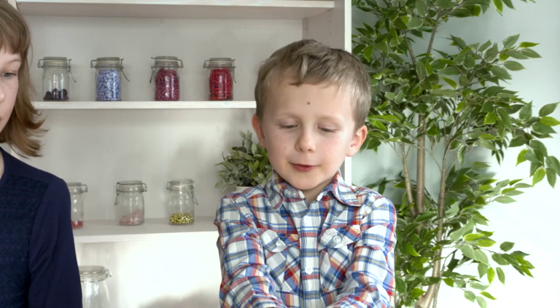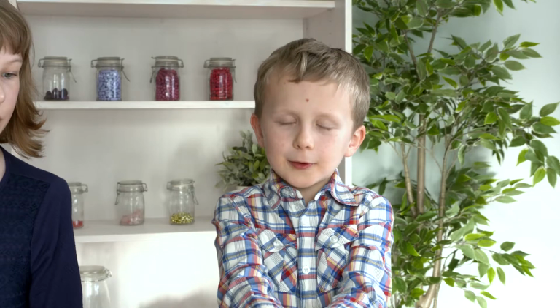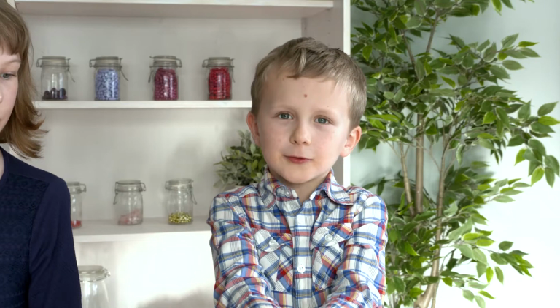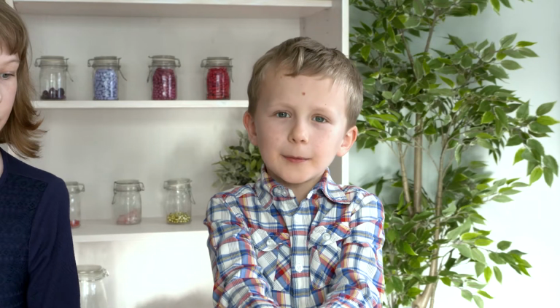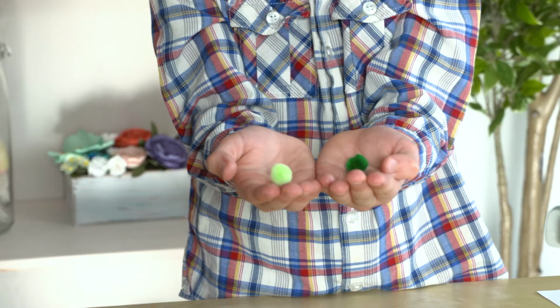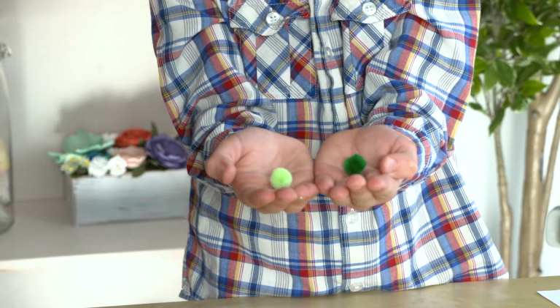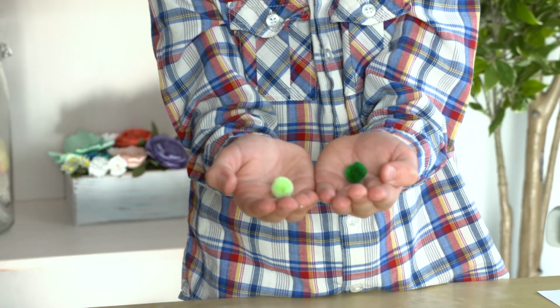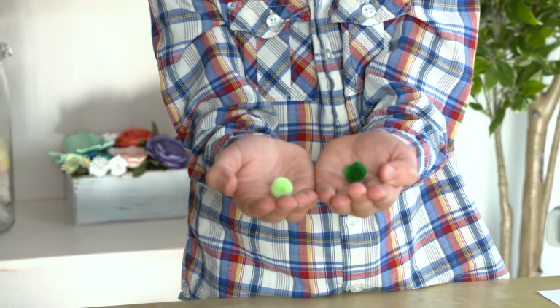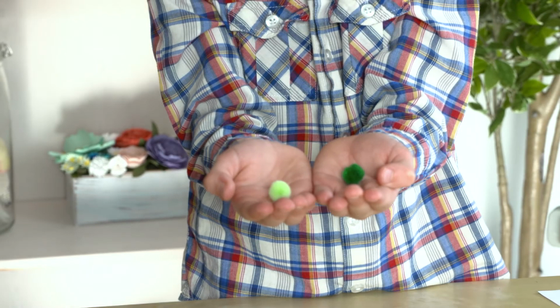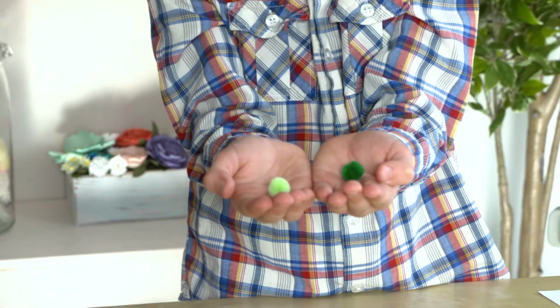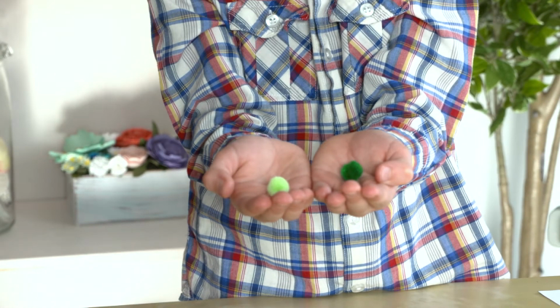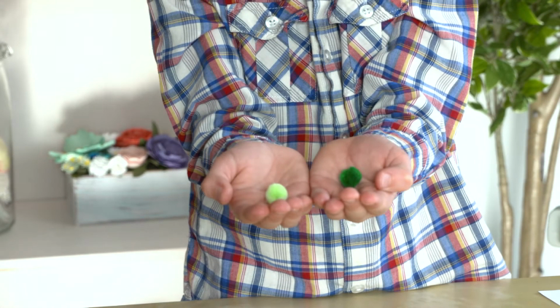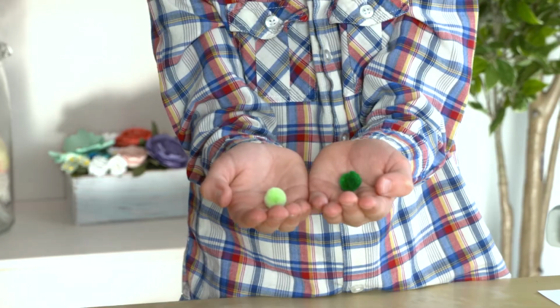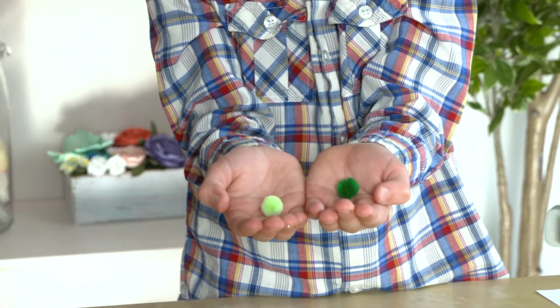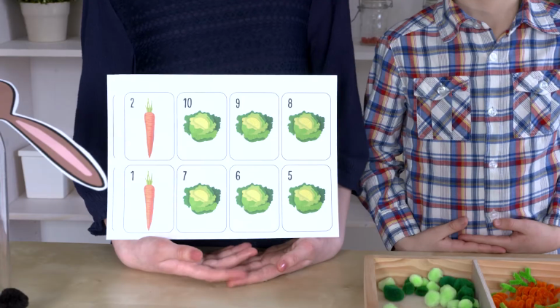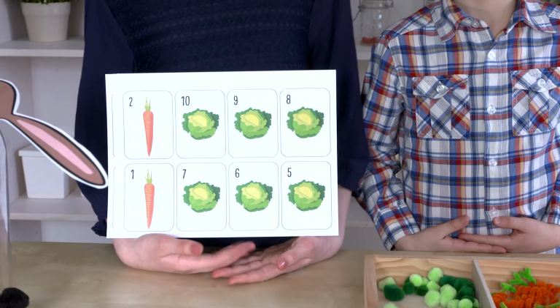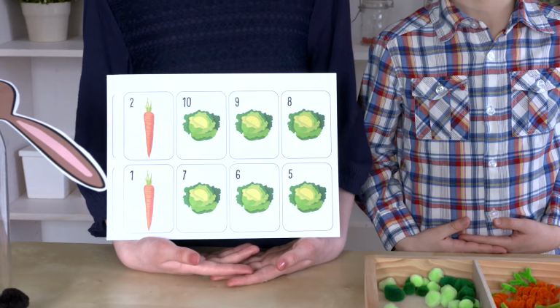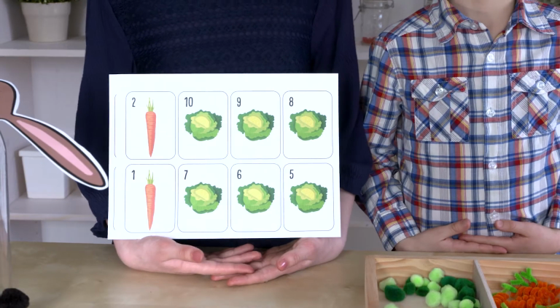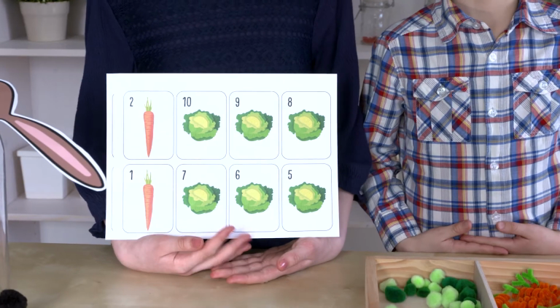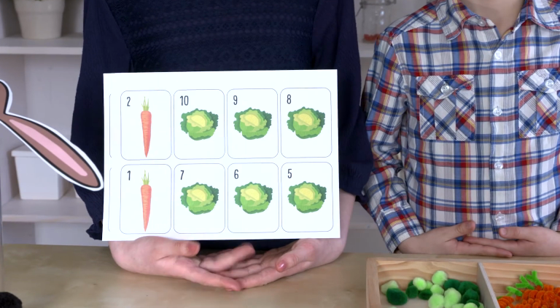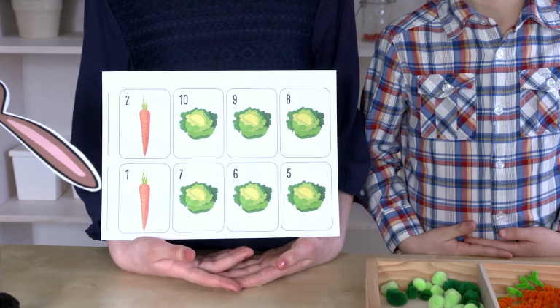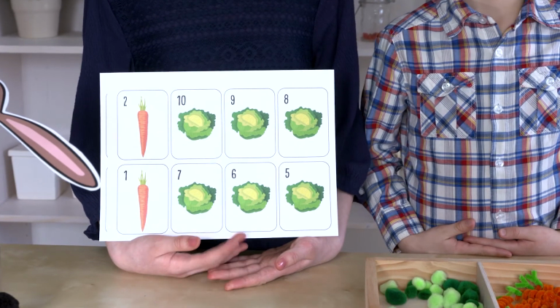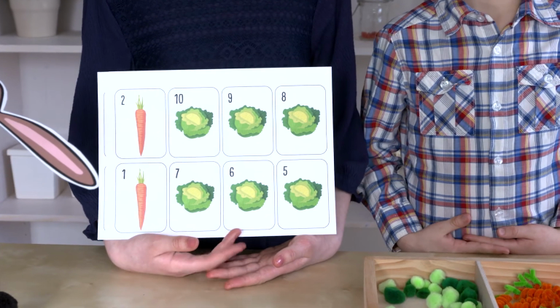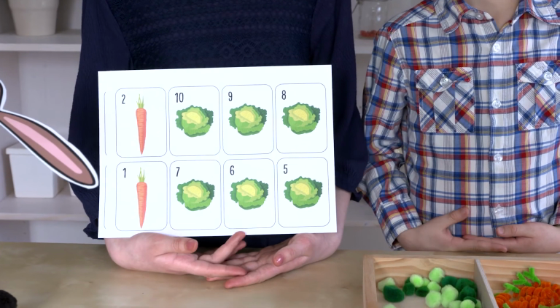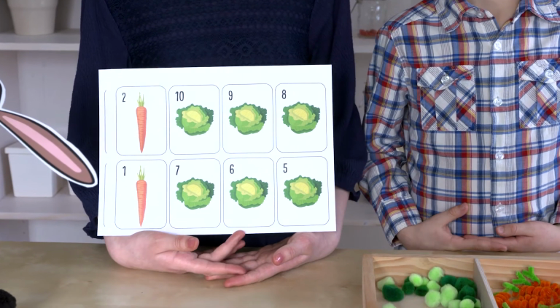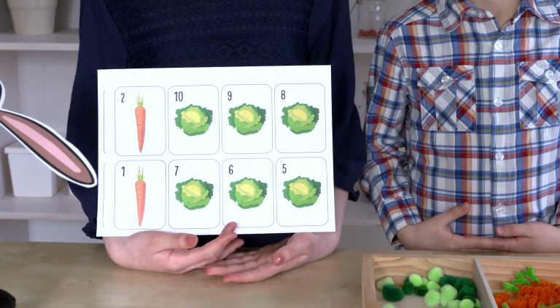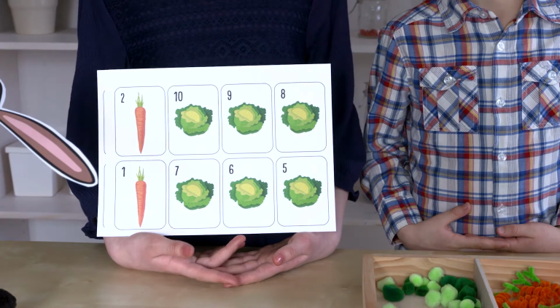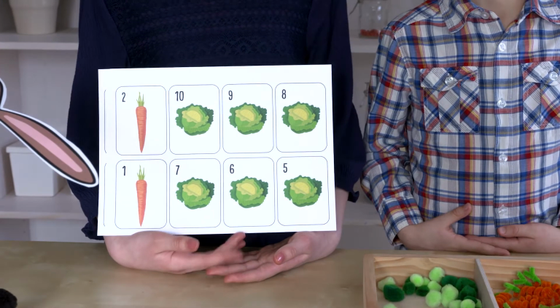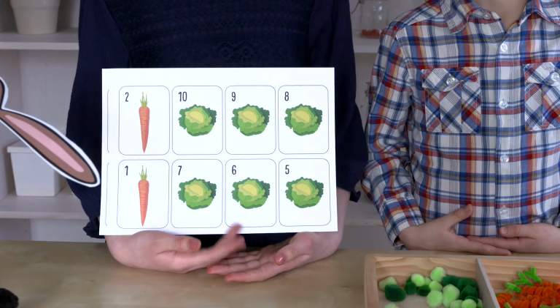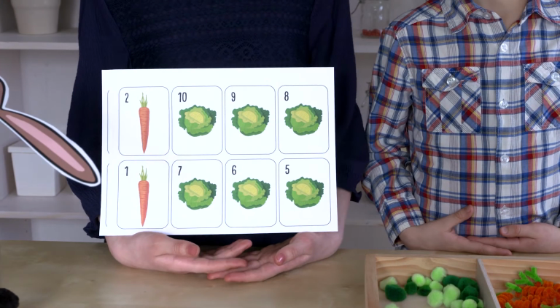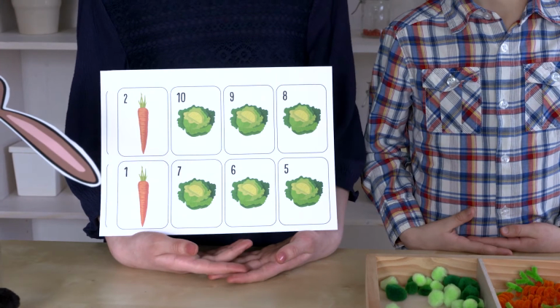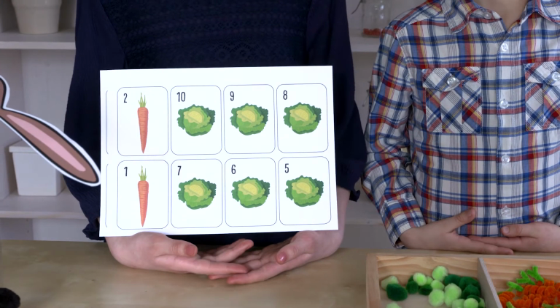Use green pom-poms for cabbages. Online we have carrot and cabbage counting cards.